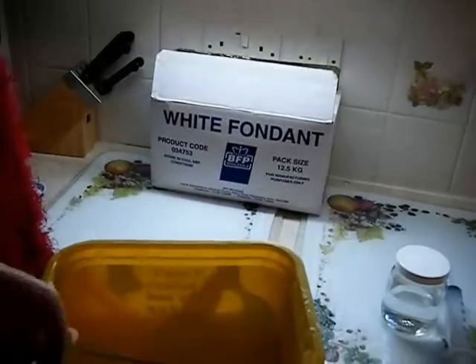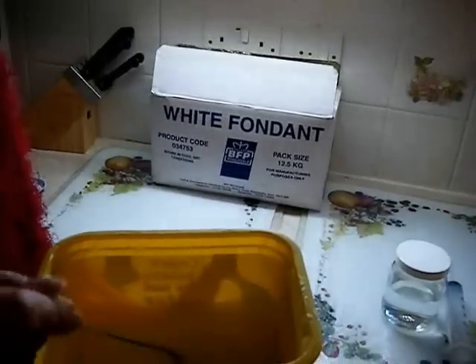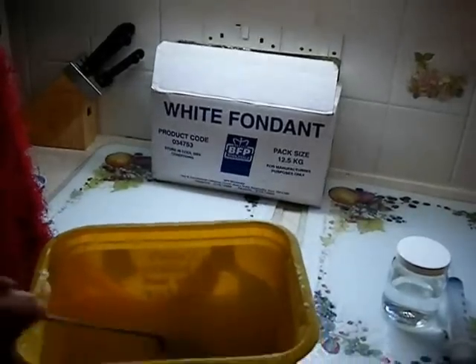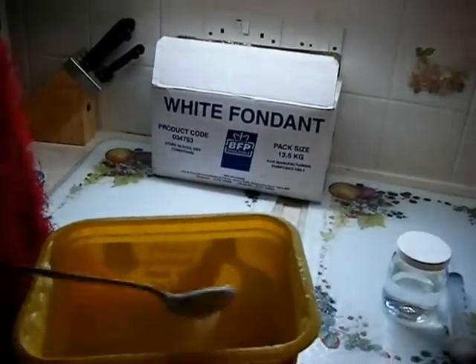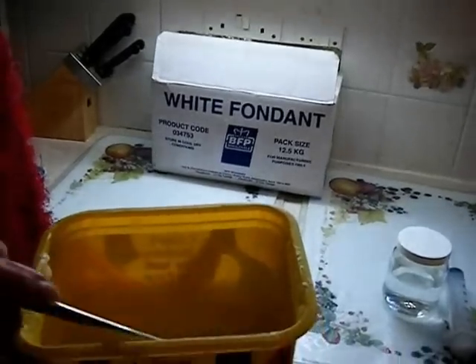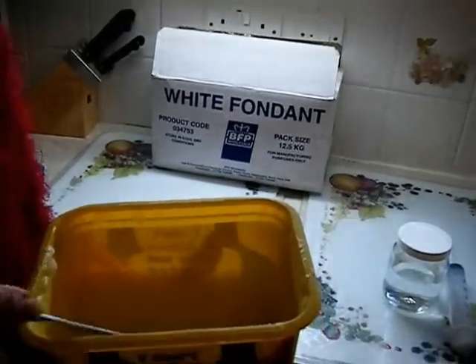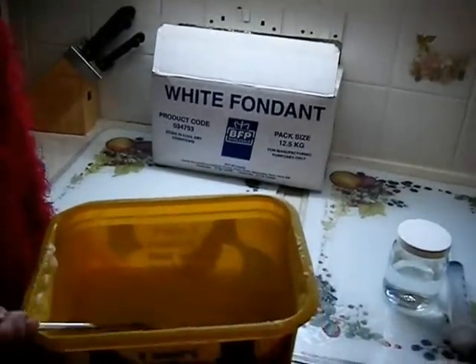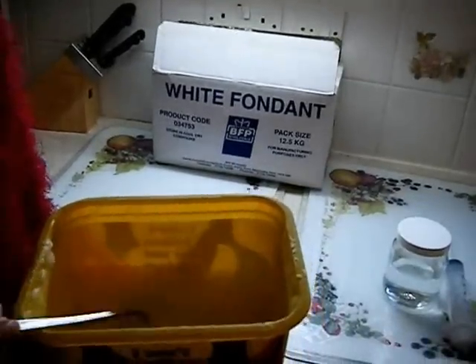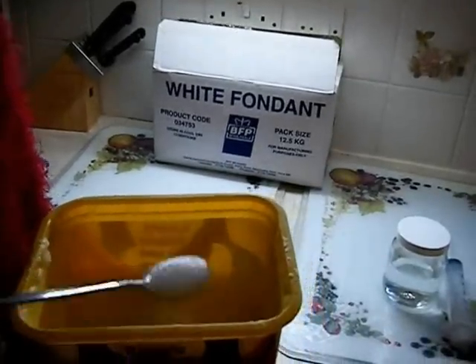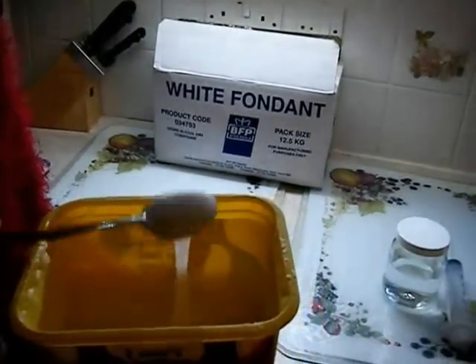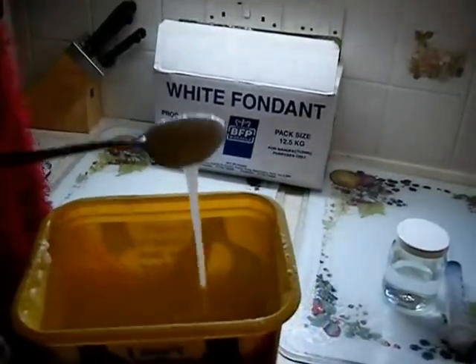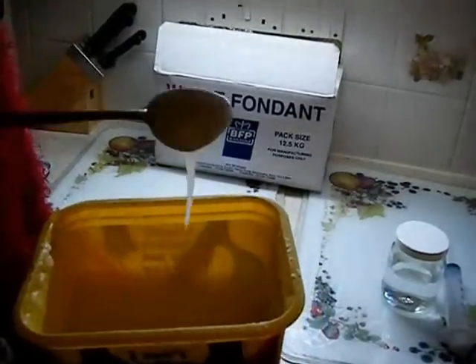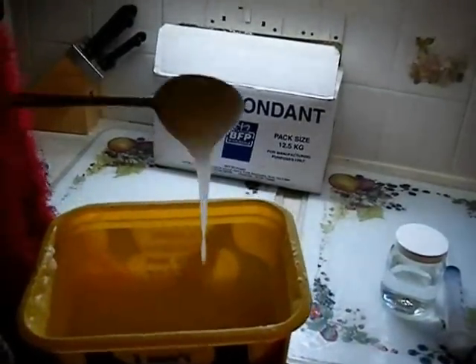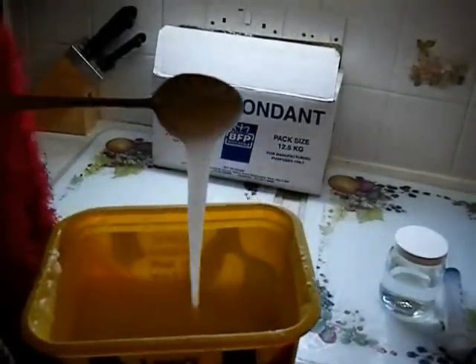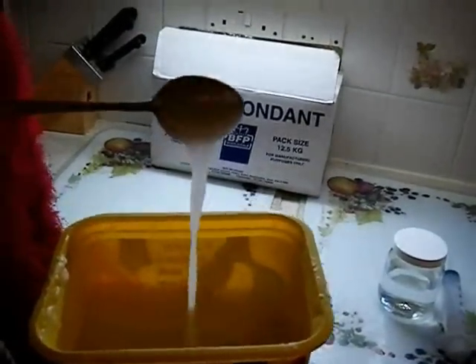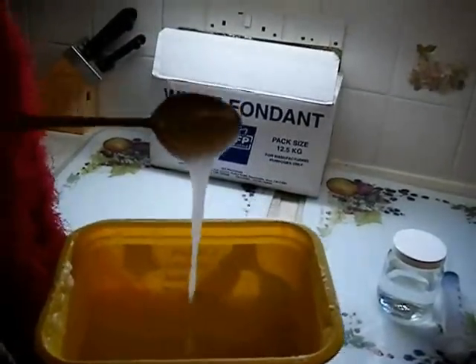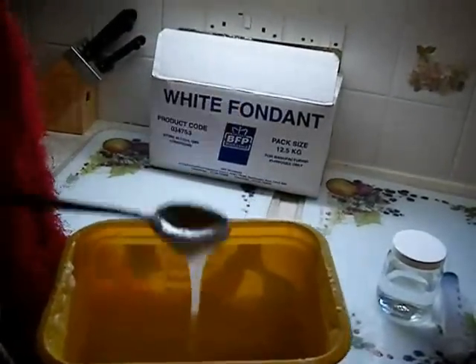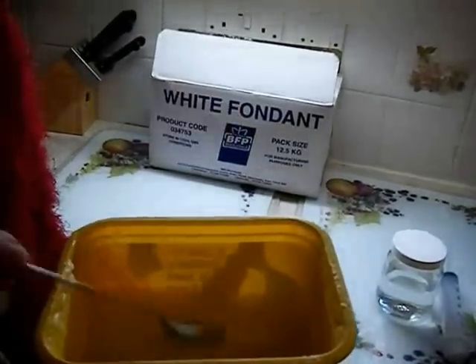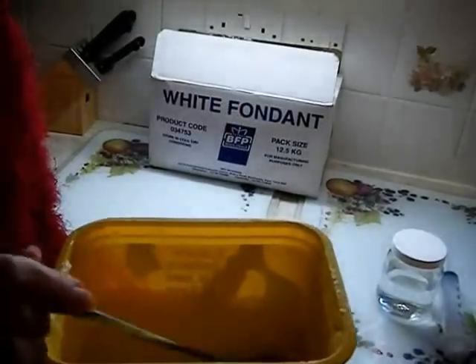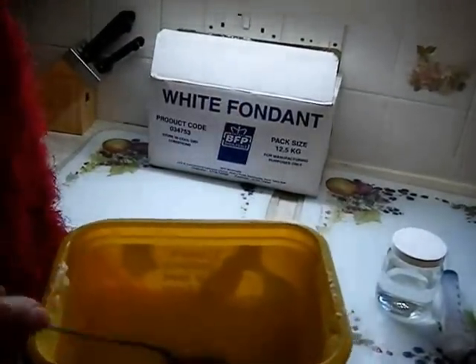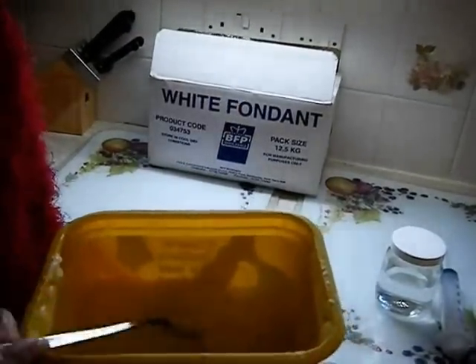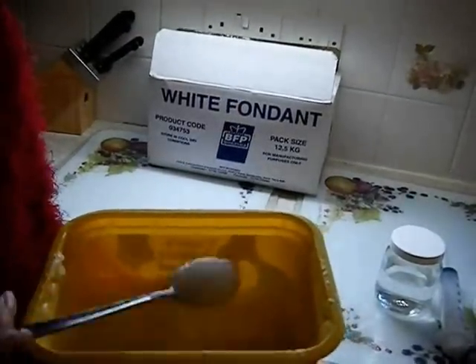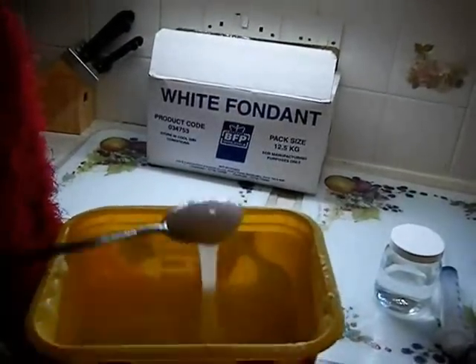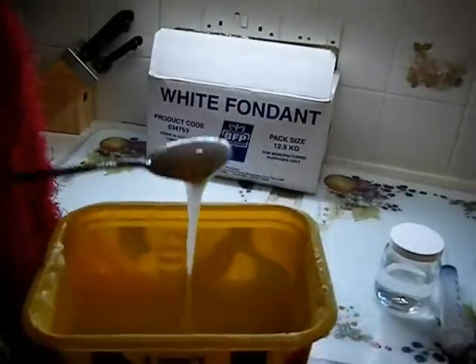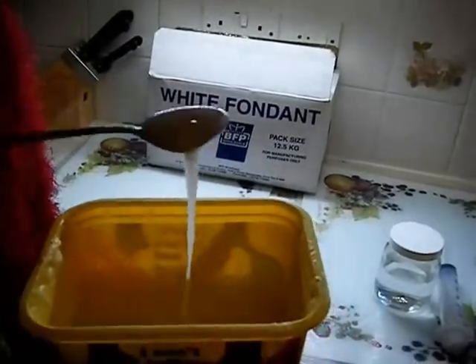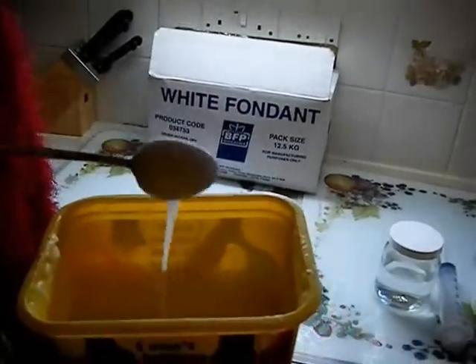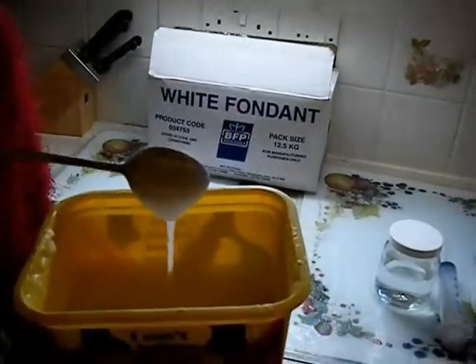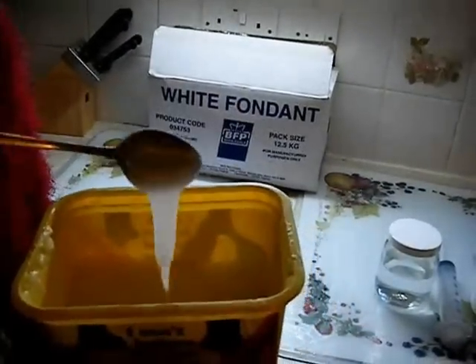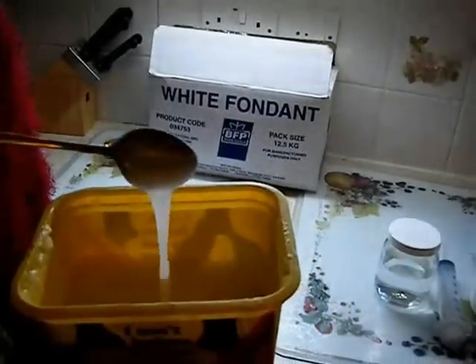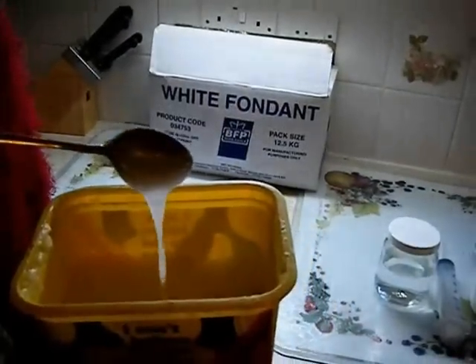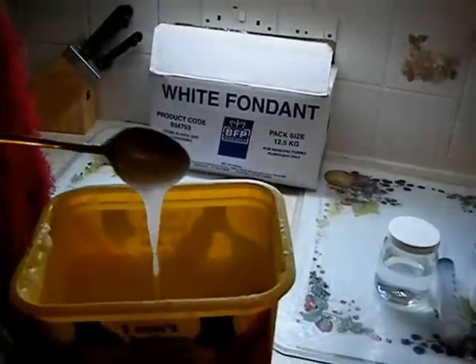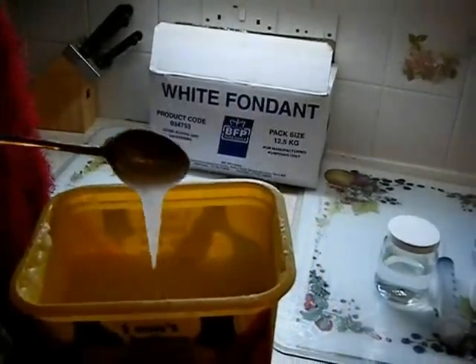This is still quite warm and that's why it's a bit runny, but as it cools down it will become more gloopy.